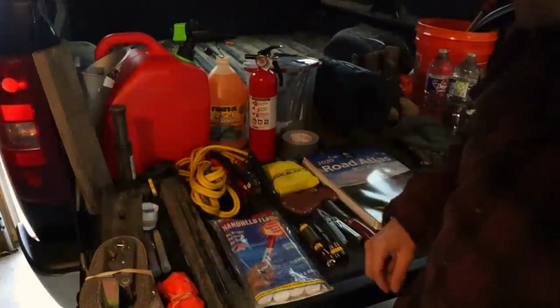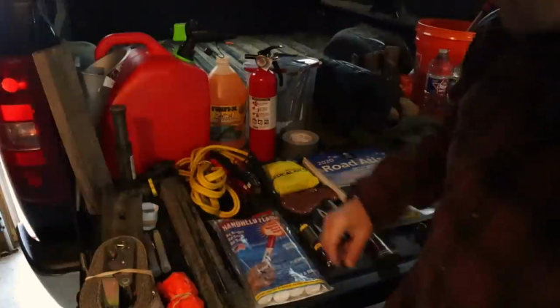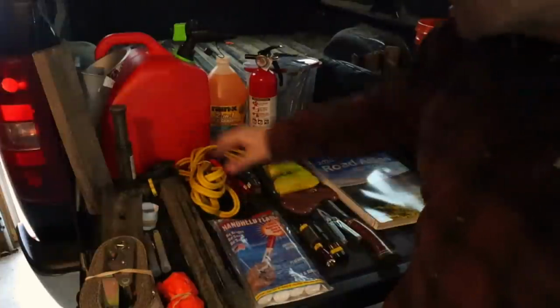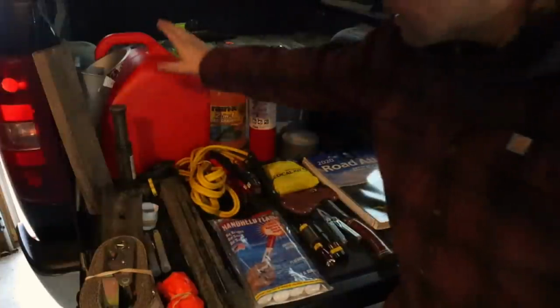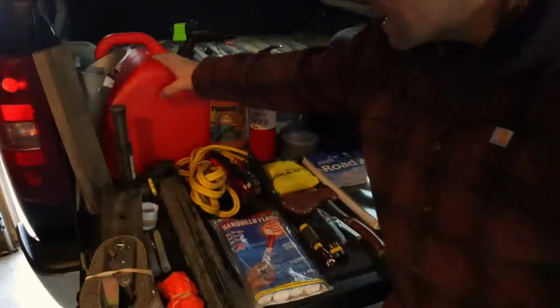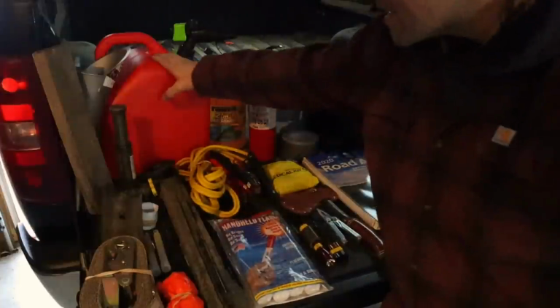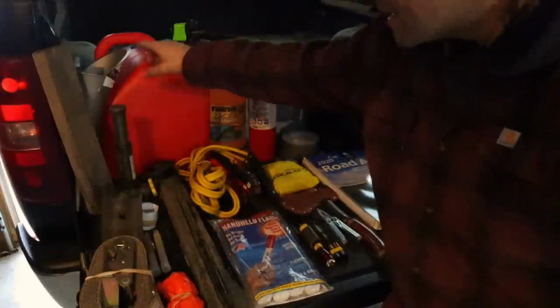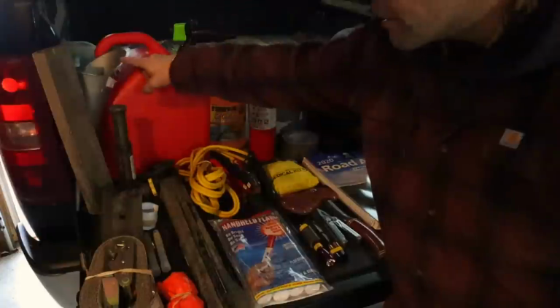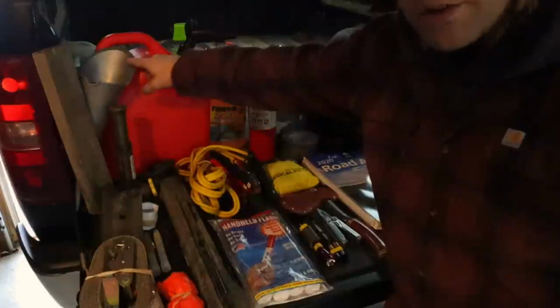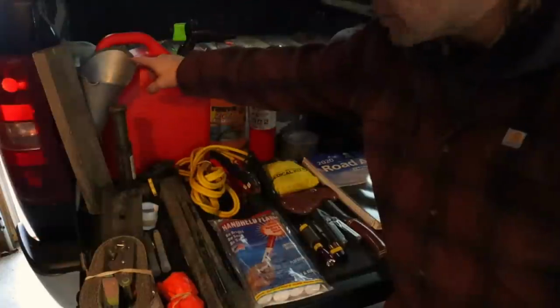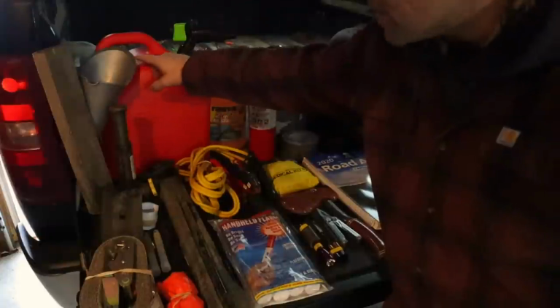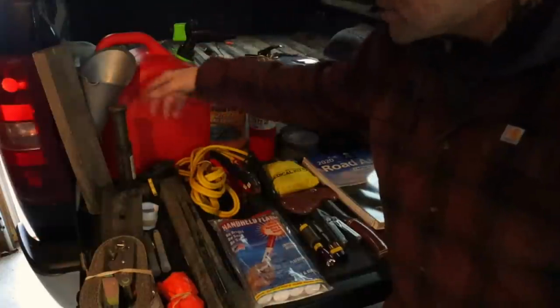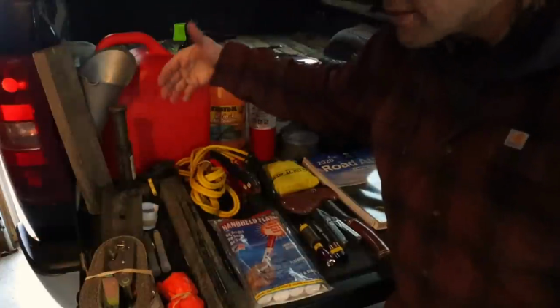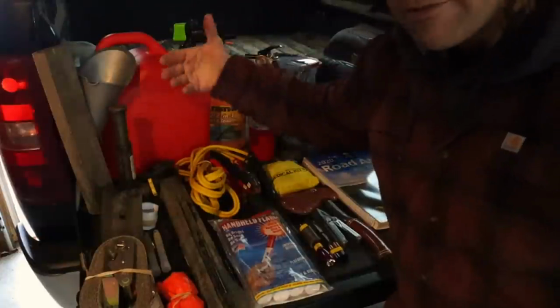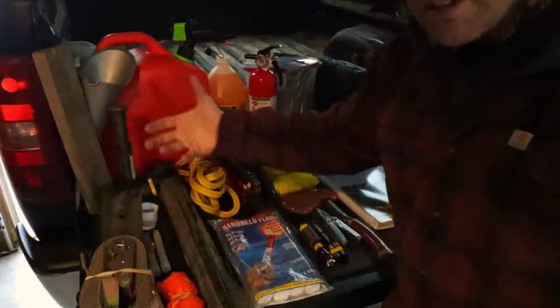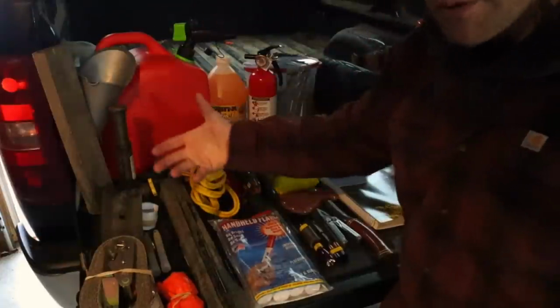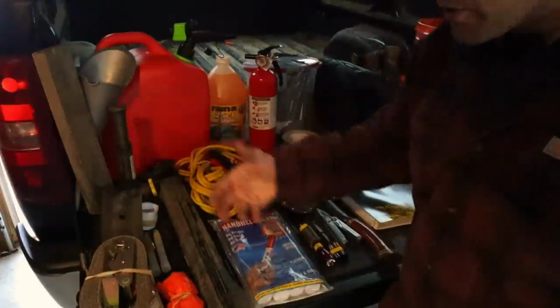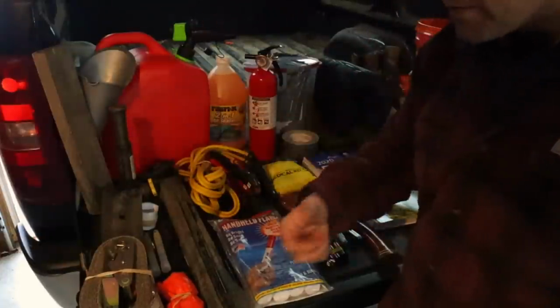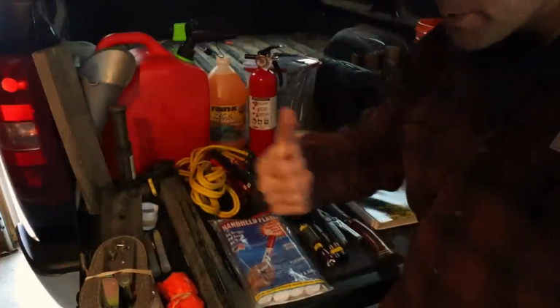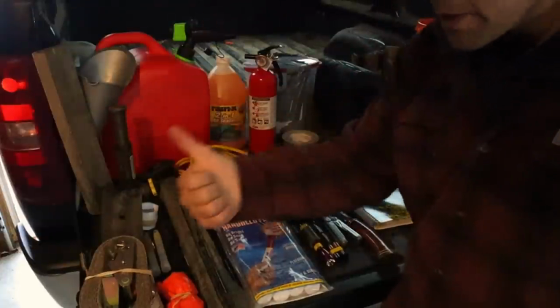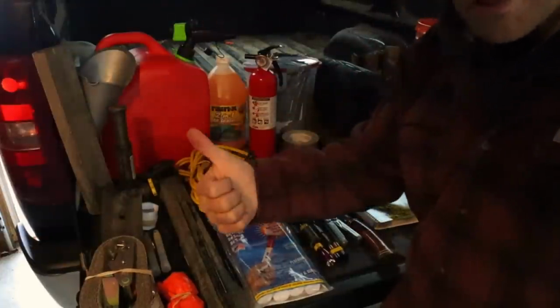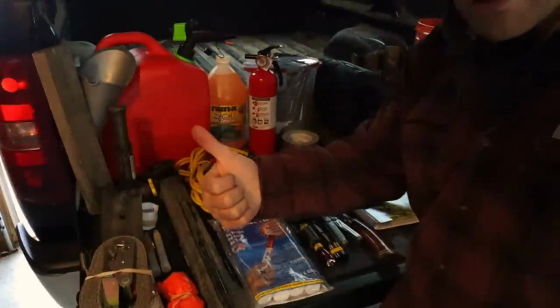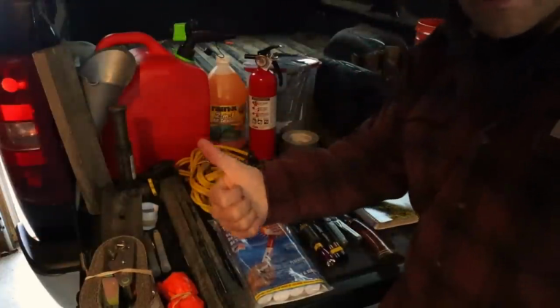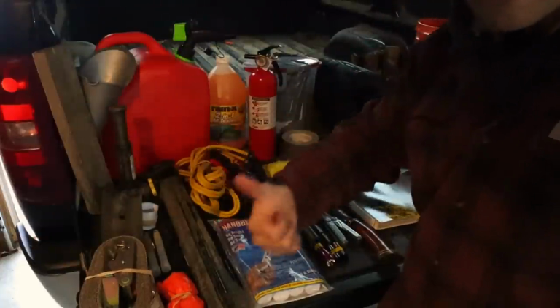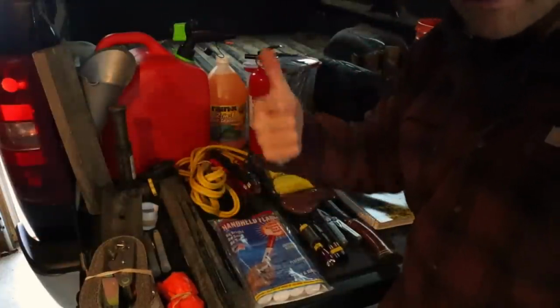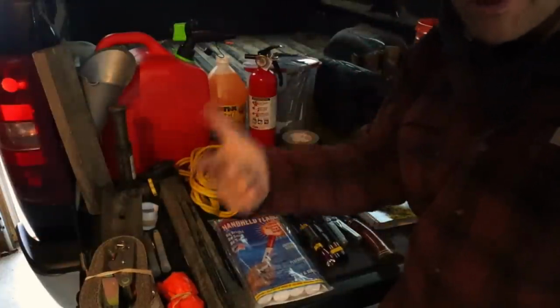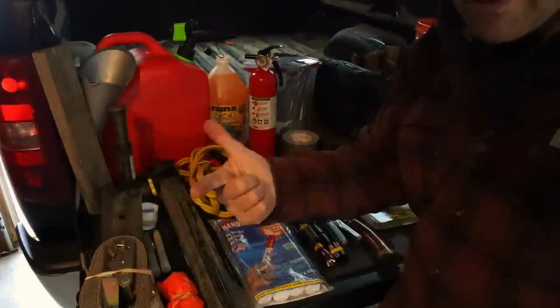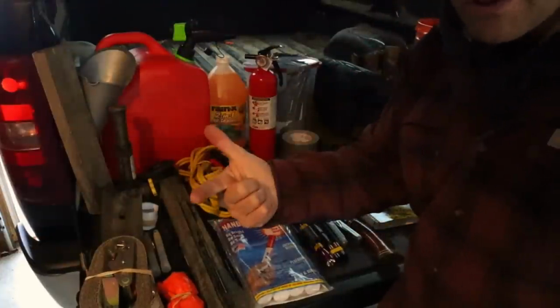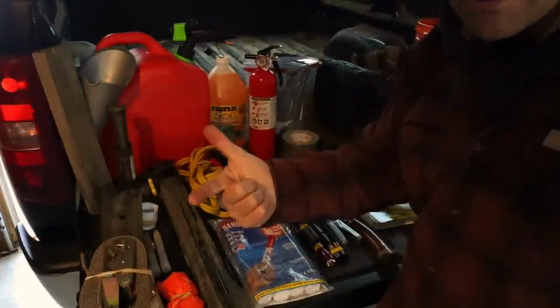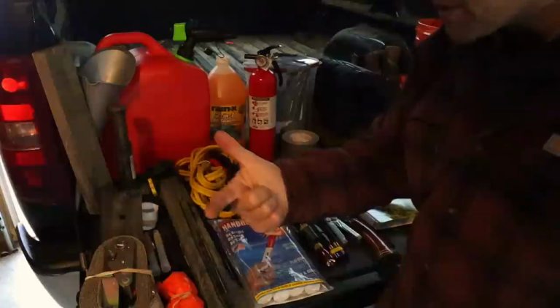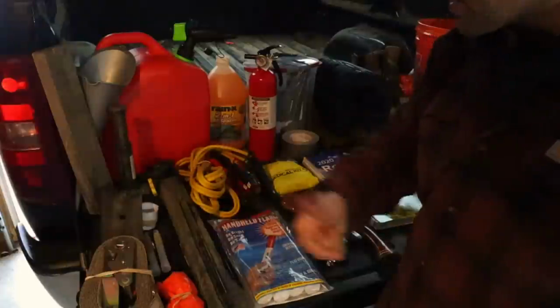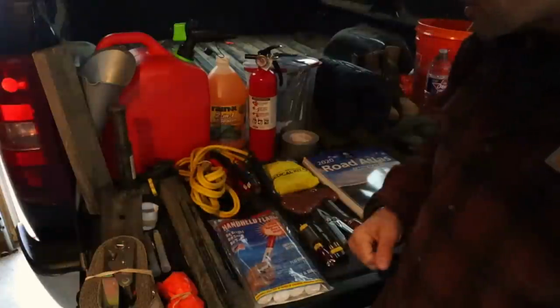We've got our gas can and large funnel so we can fill up our truck. That means we can use the heater longer and then drive the truck to our destination.